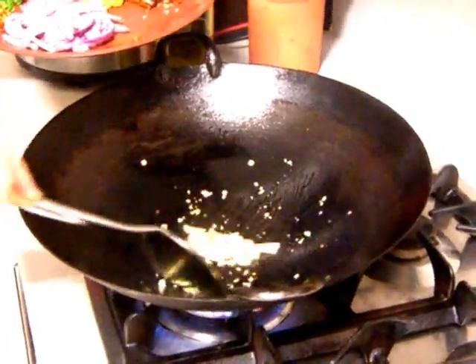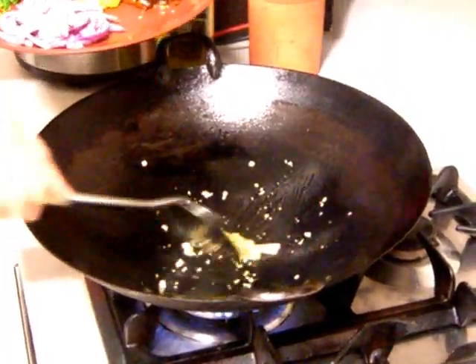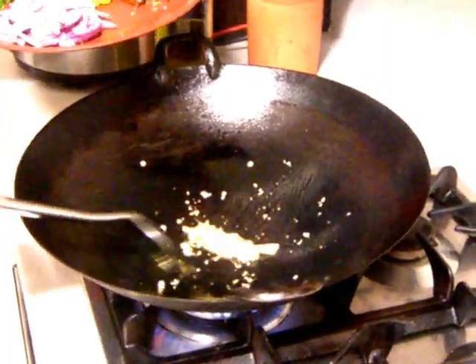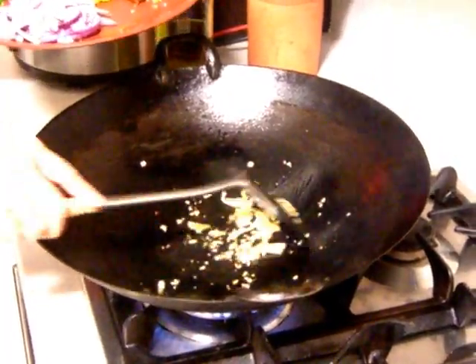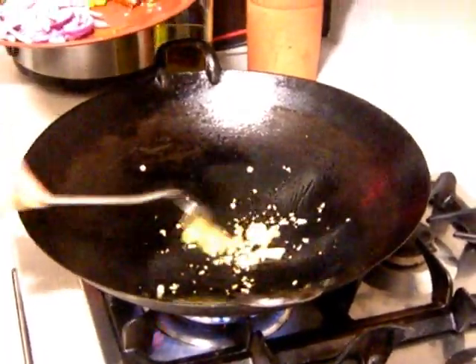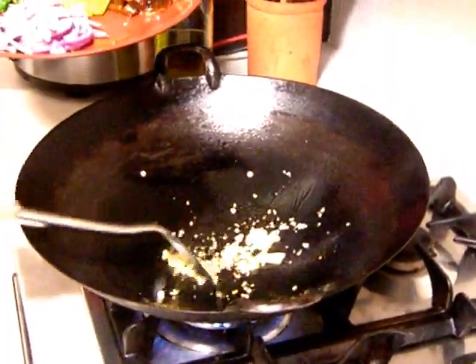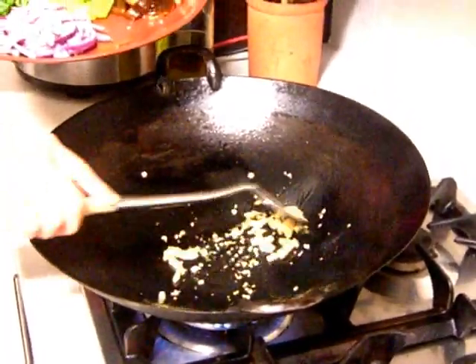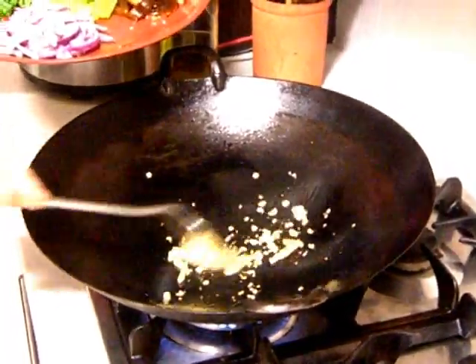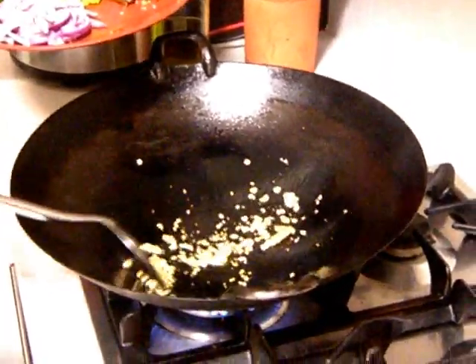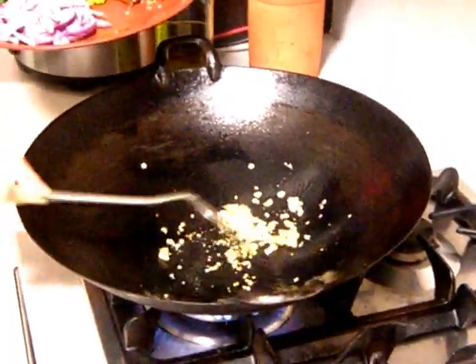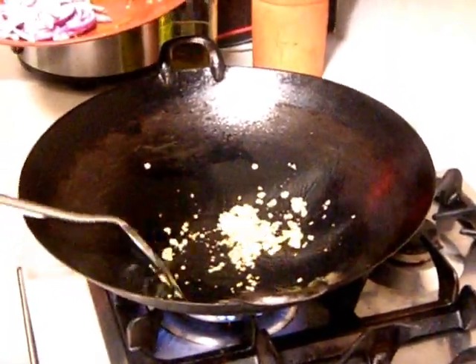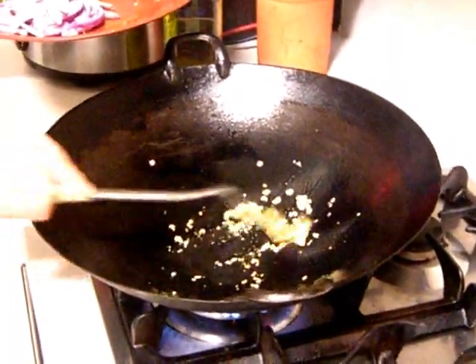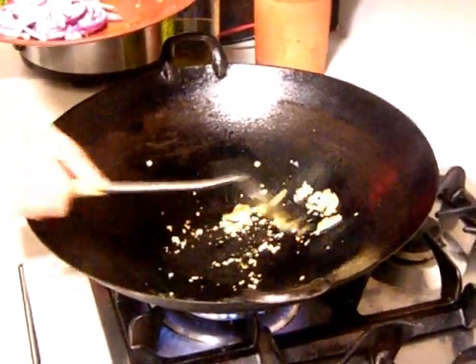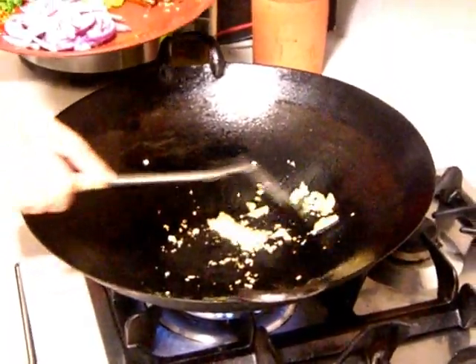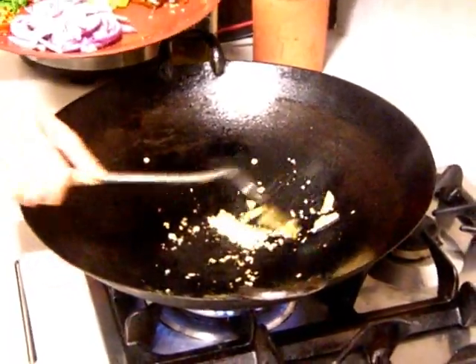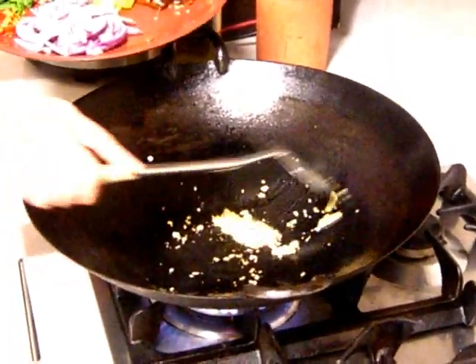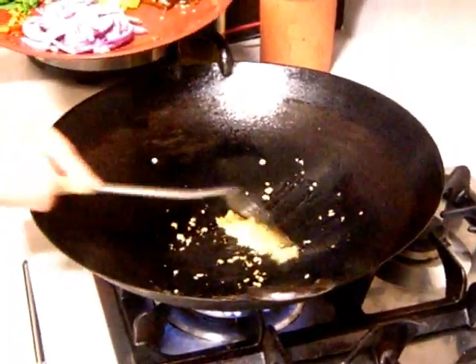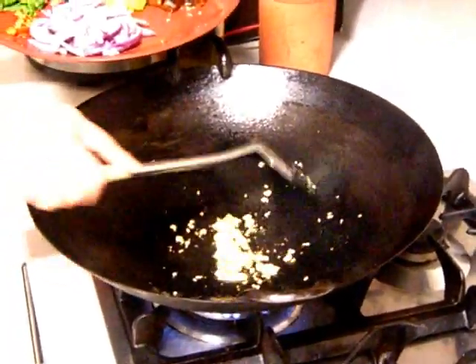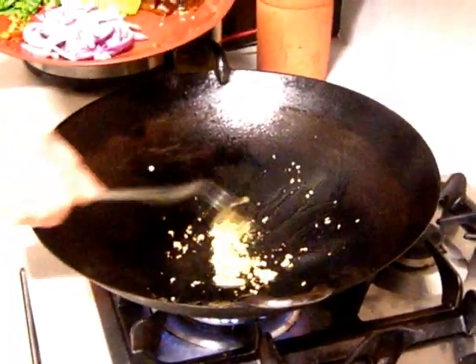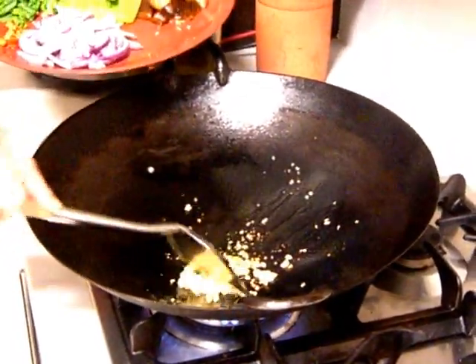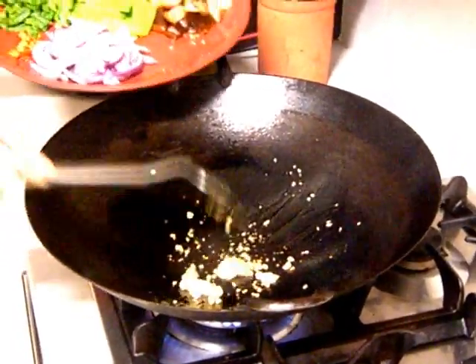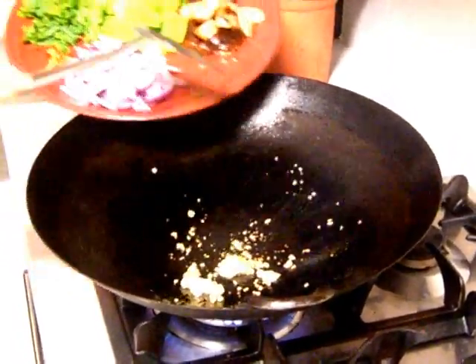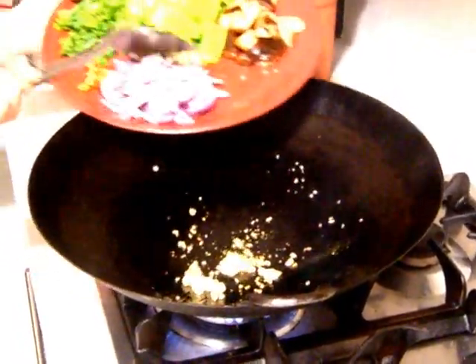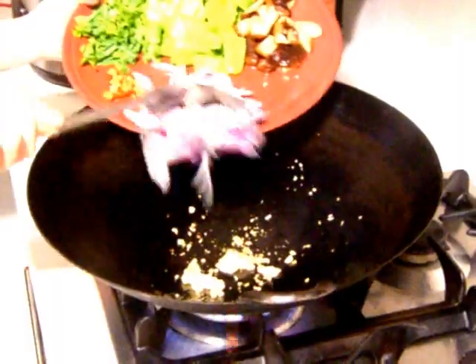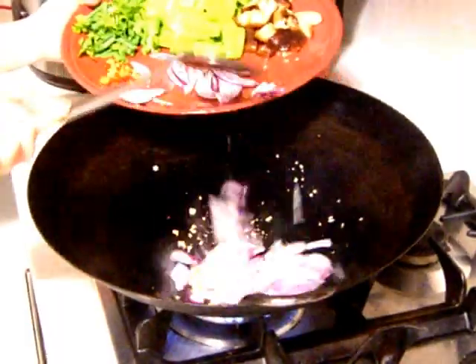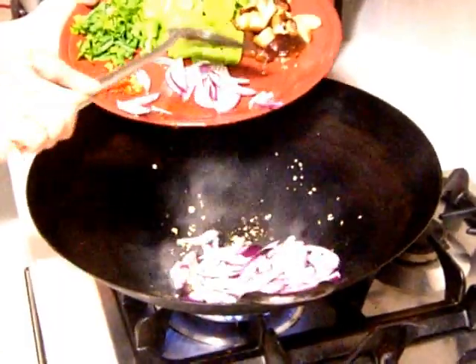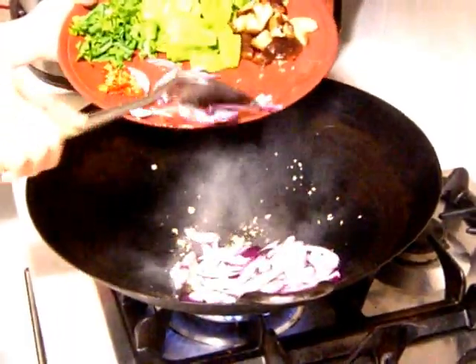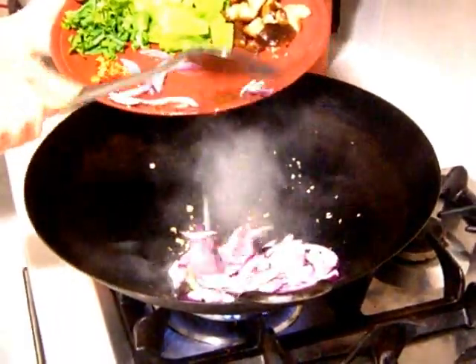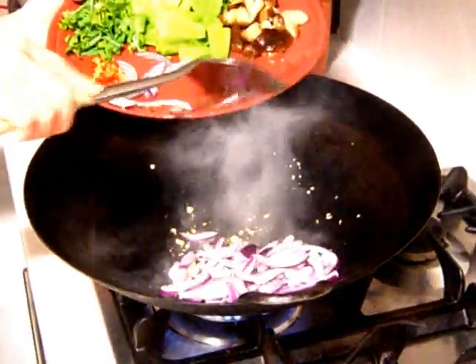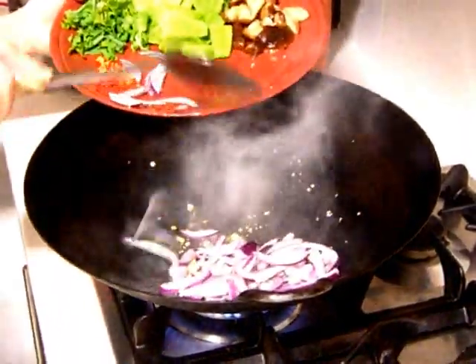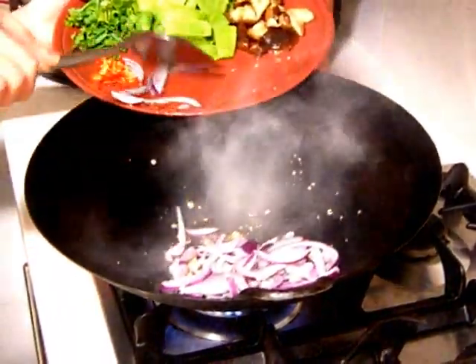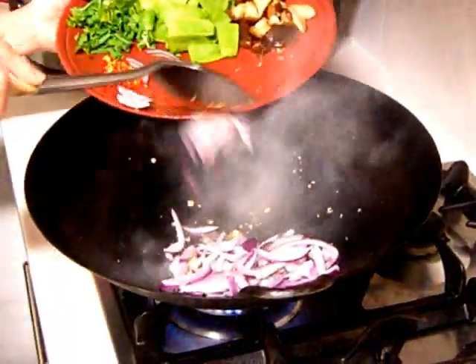Give it a quick fry. When it is nice and good, slightly brown, I will add in my garlic.